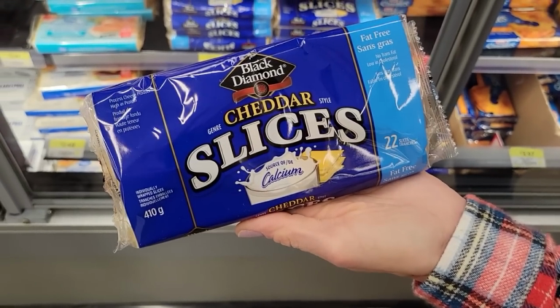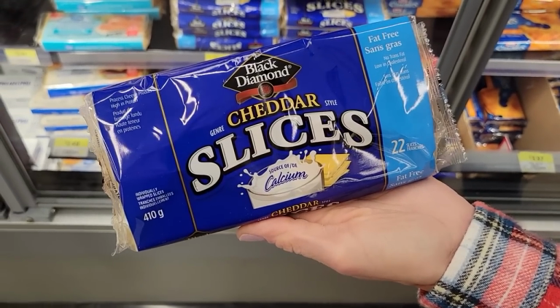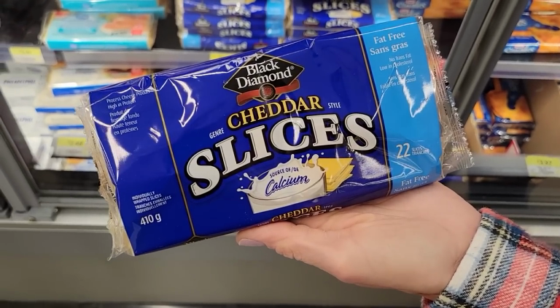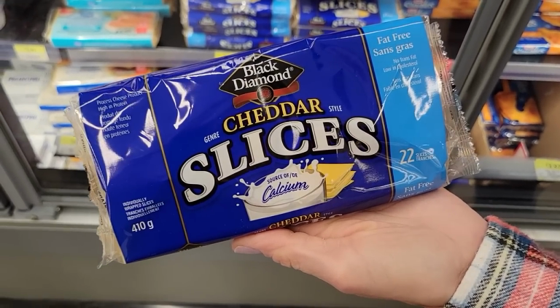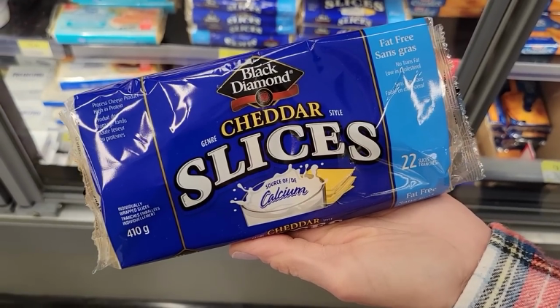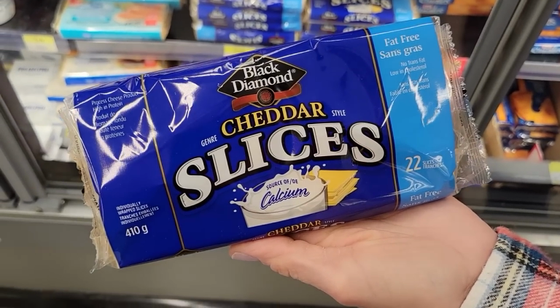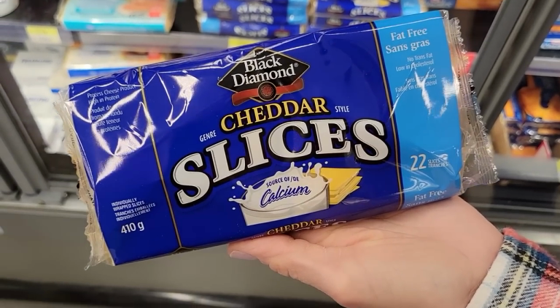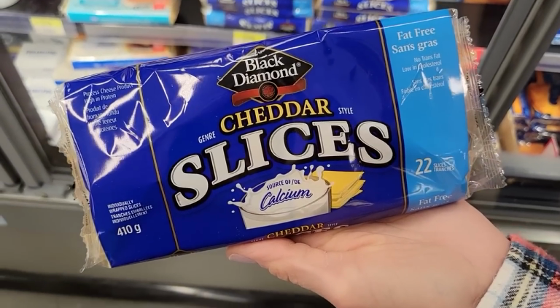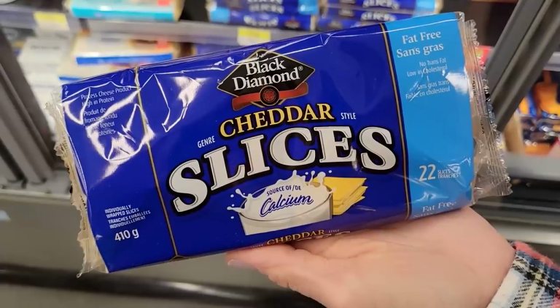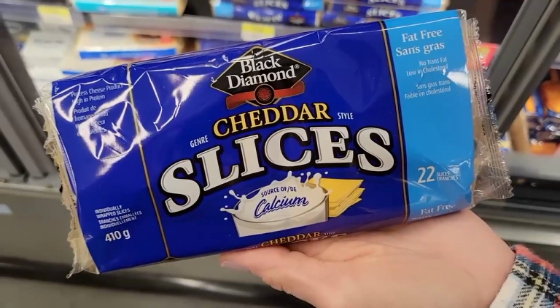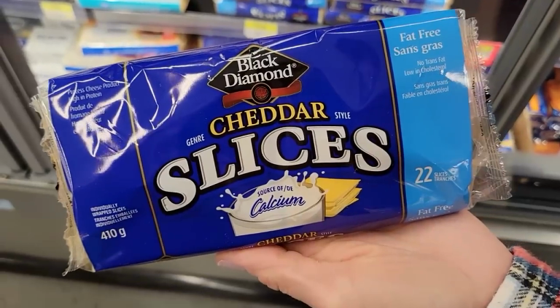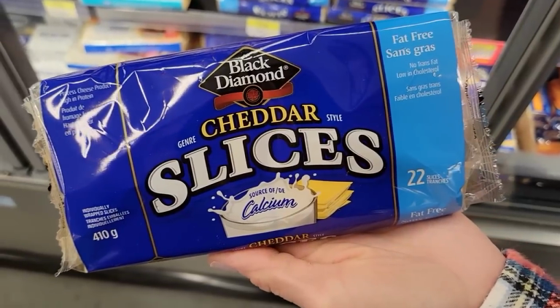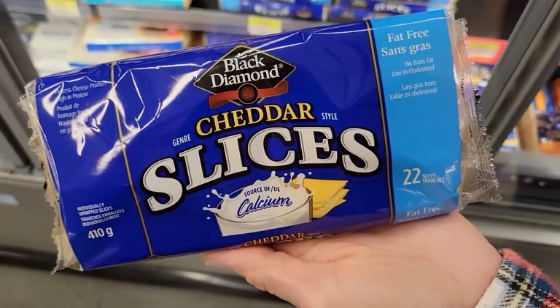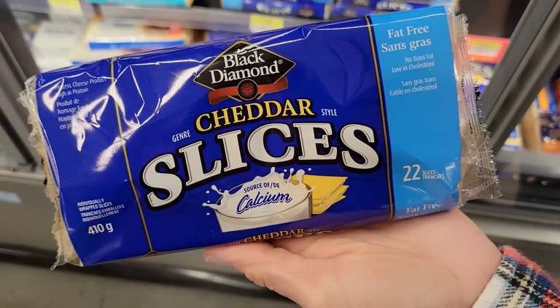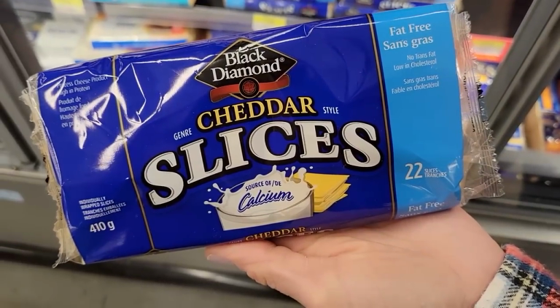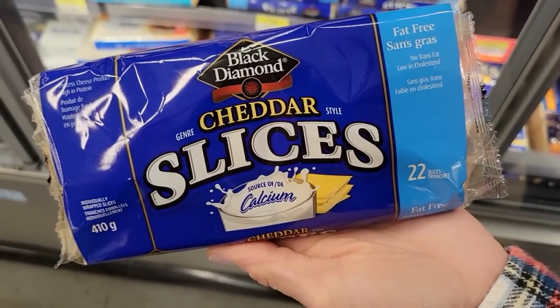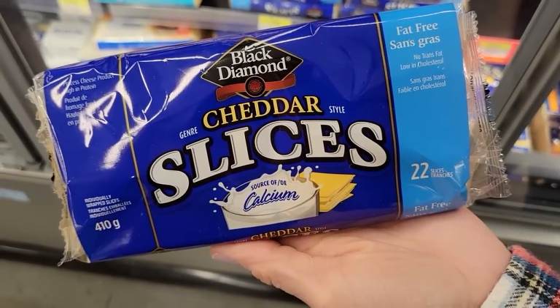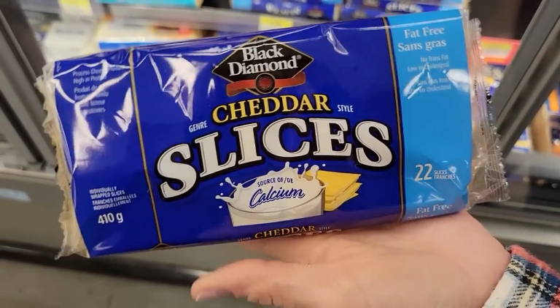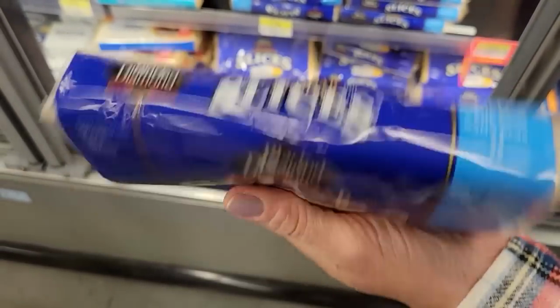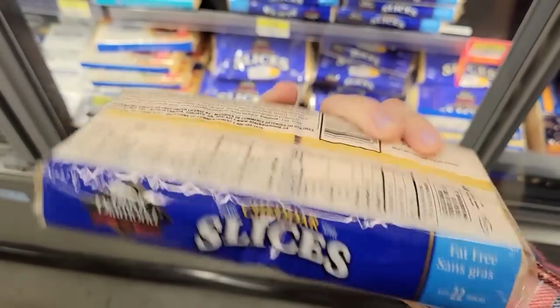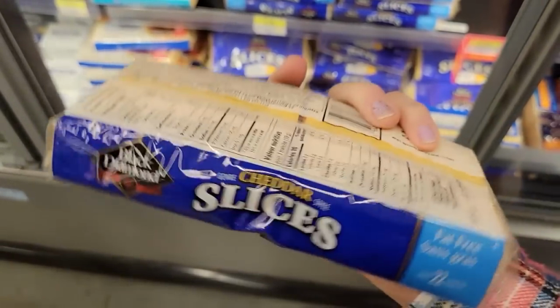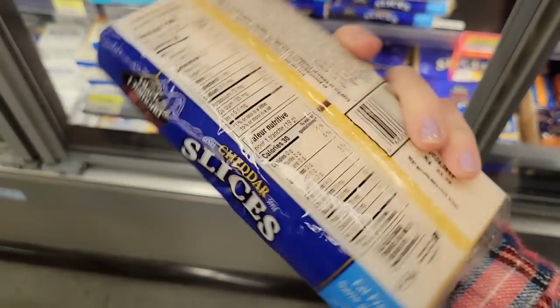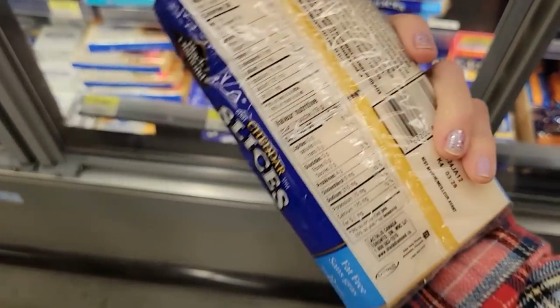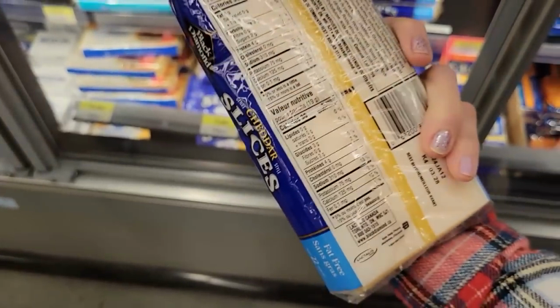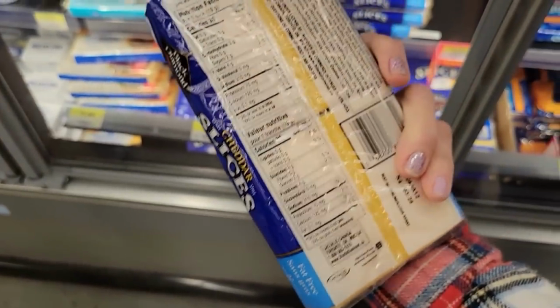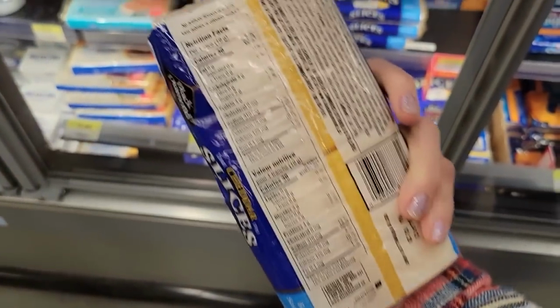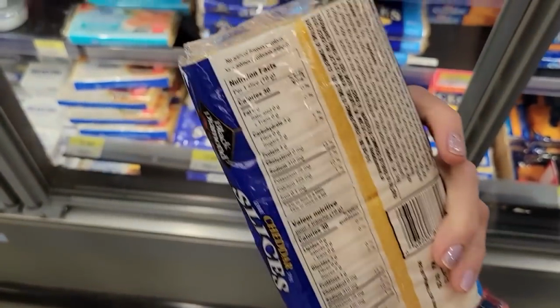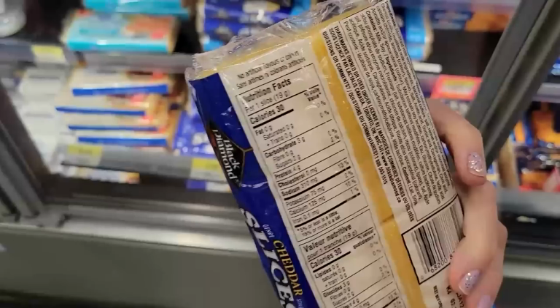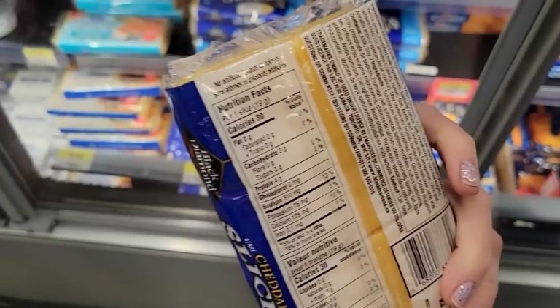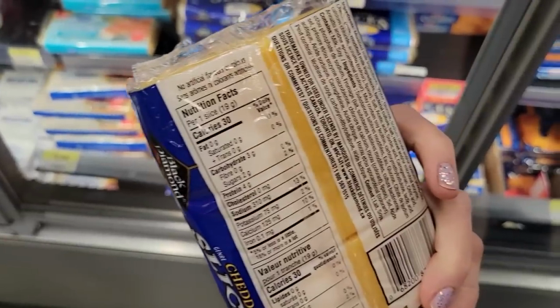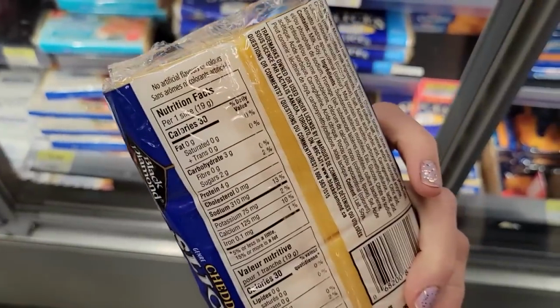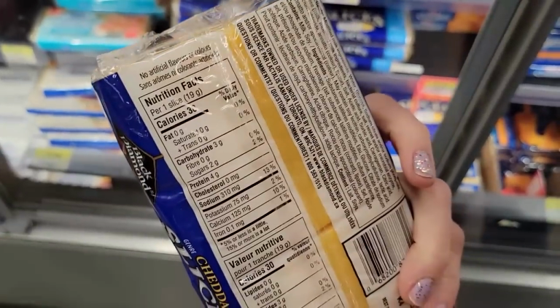Number two: Black Diamond Fat-Free Cheese Slices. They're 30 calories and 4 grams of protein a slice.